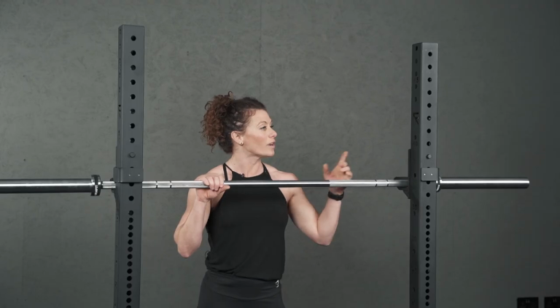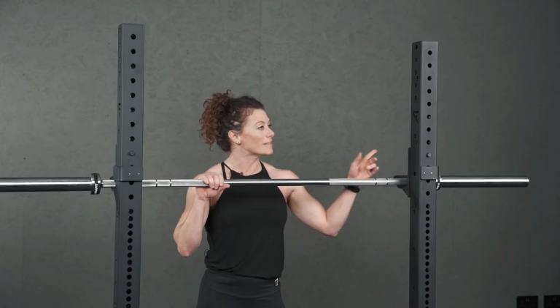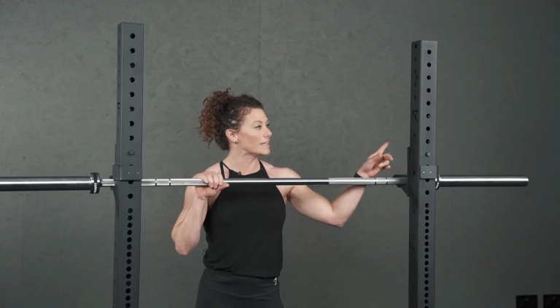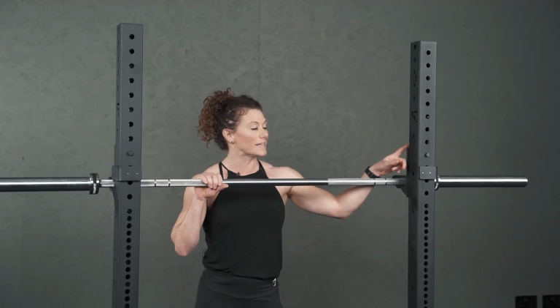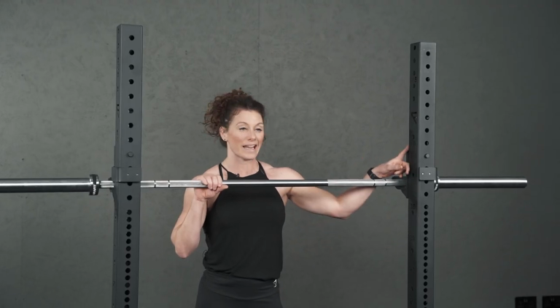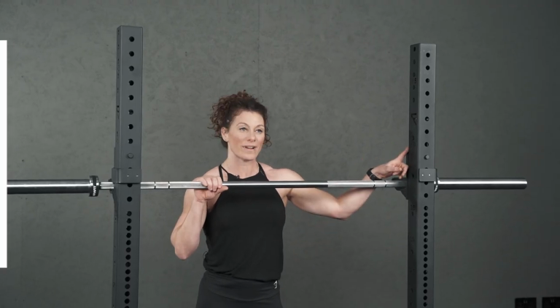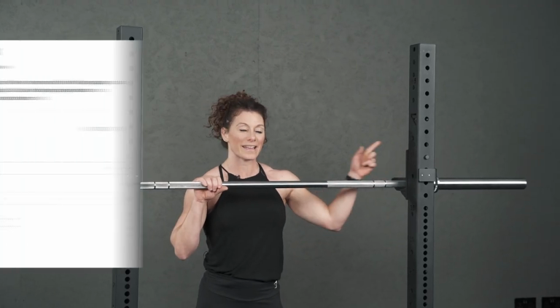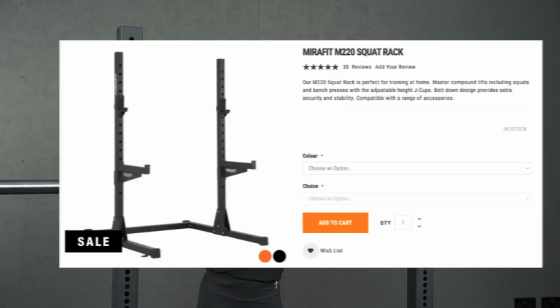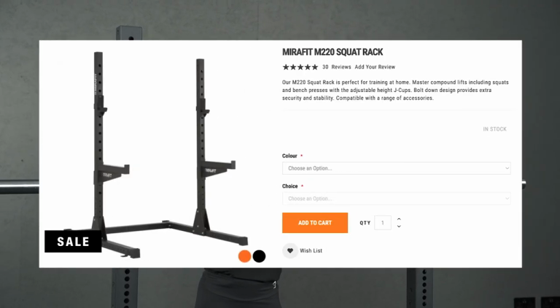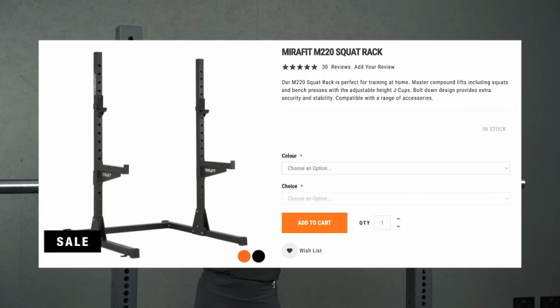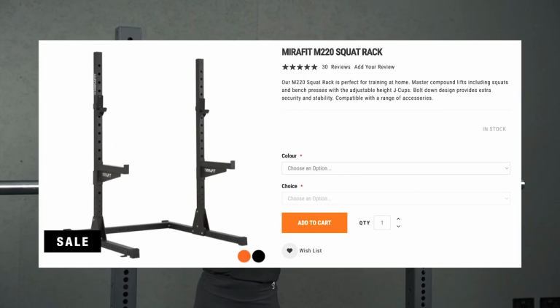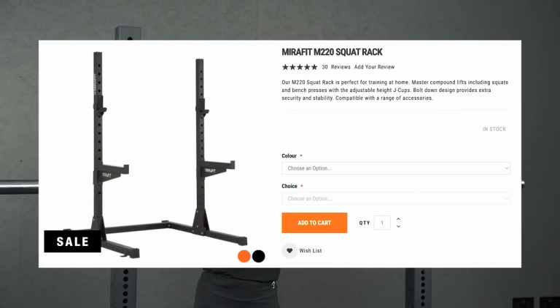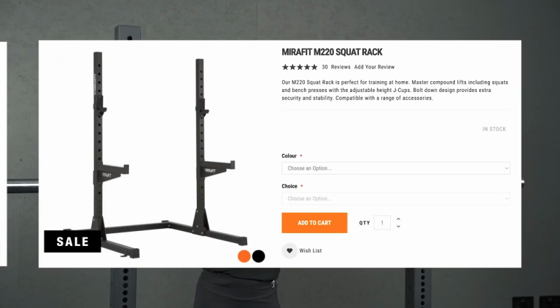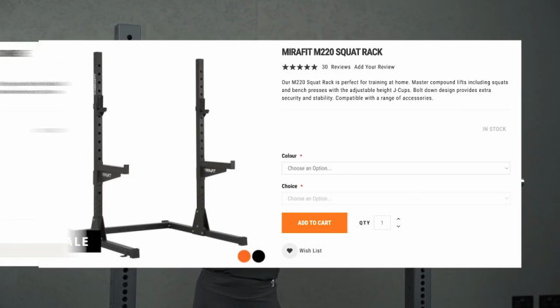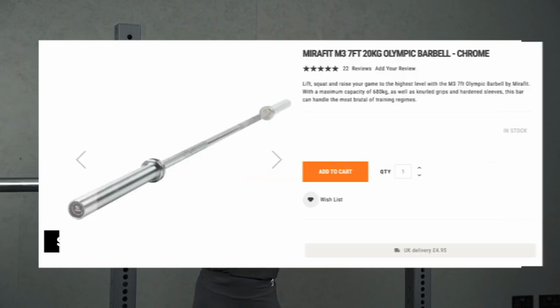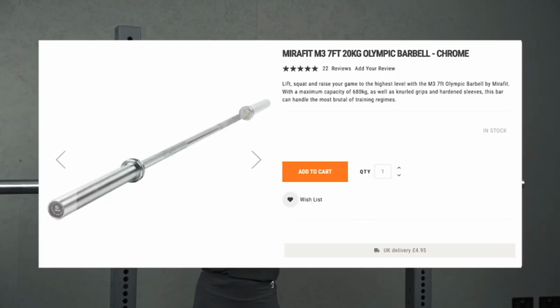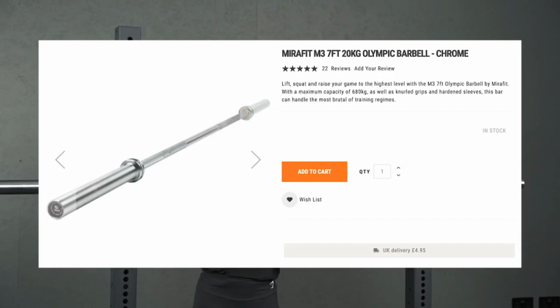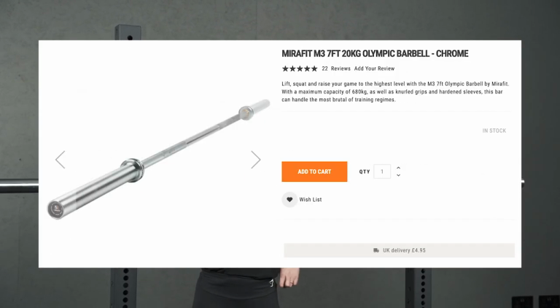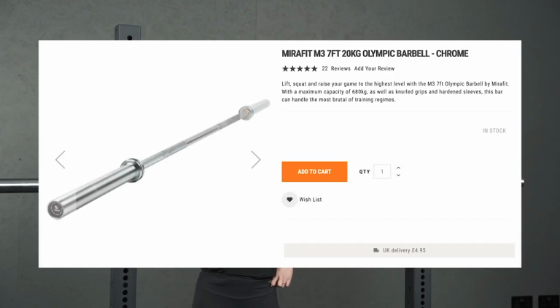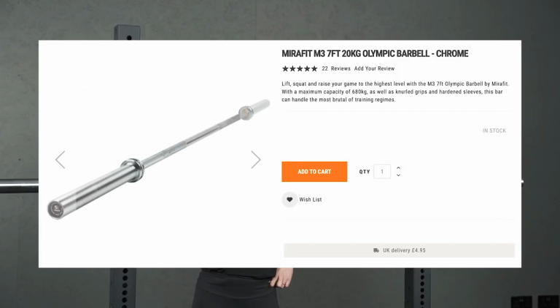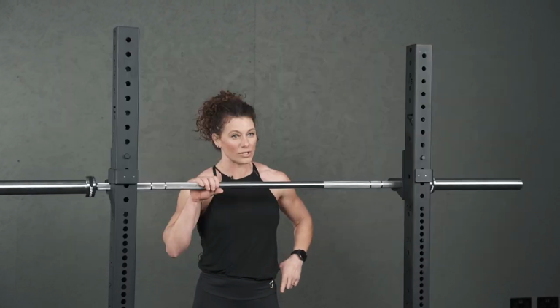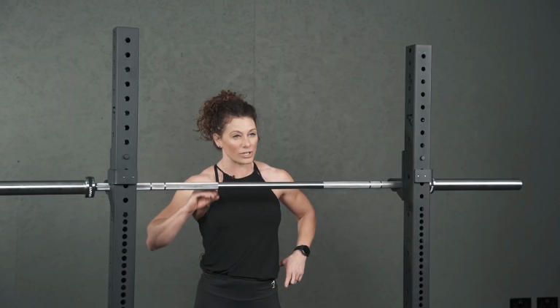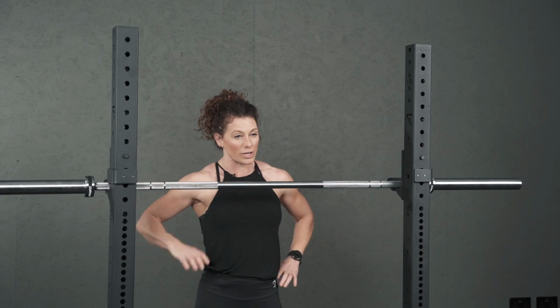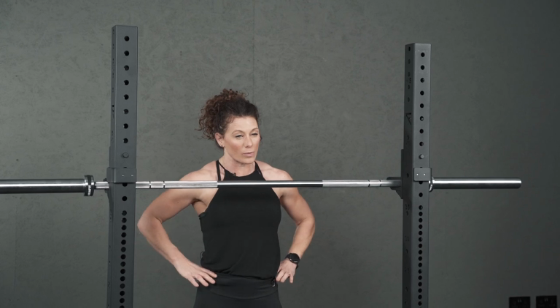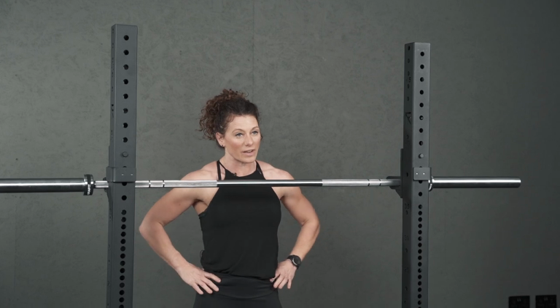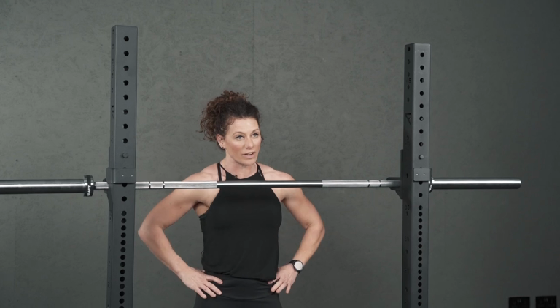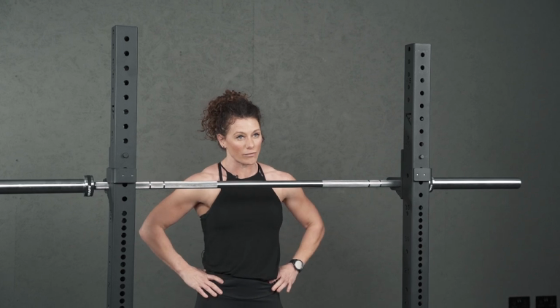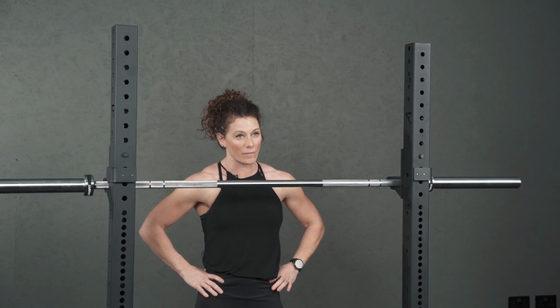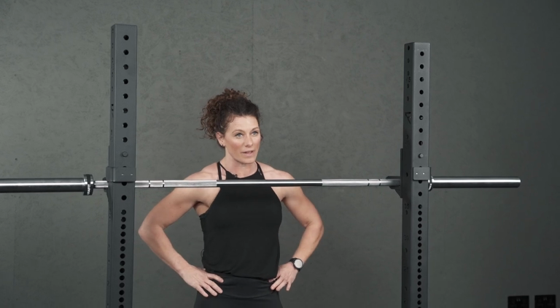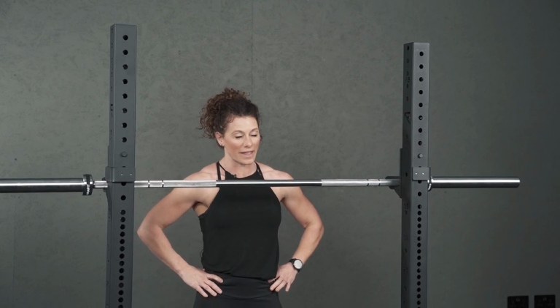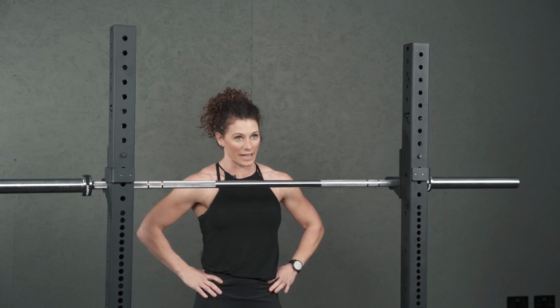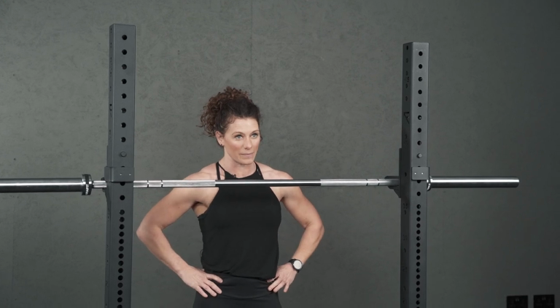You're going to need a rack and a barbell. It's a hinge motion so you're going to be working from the hip.